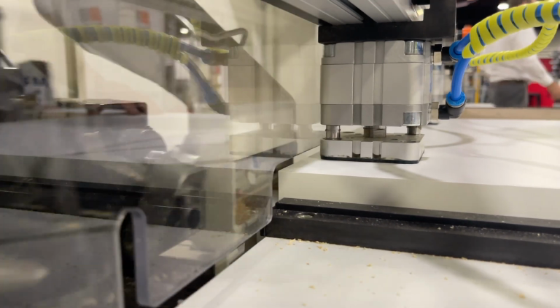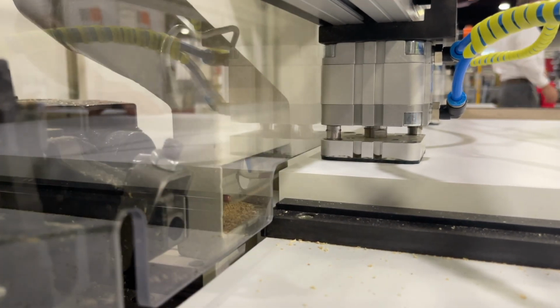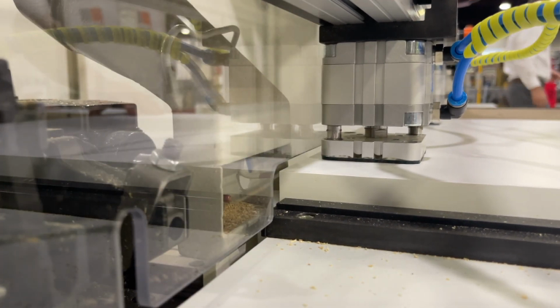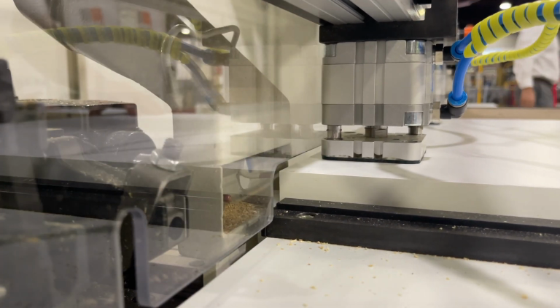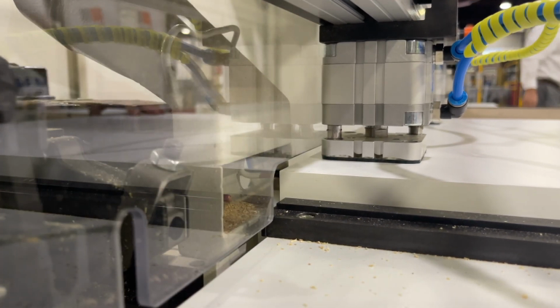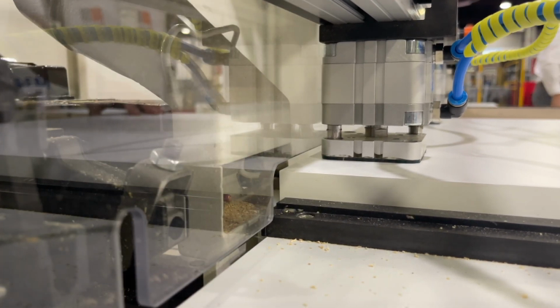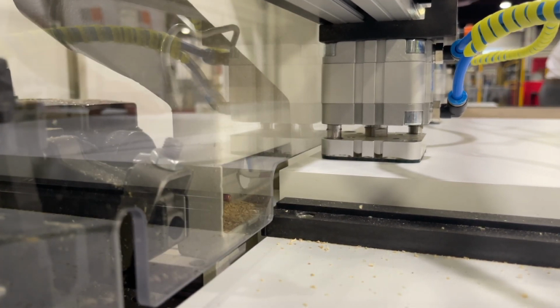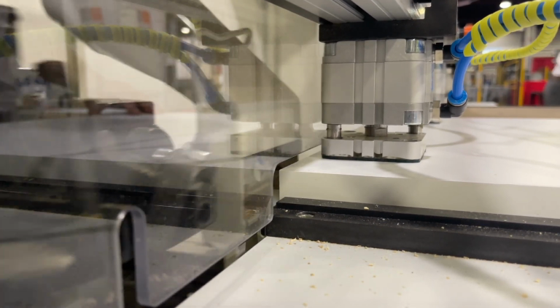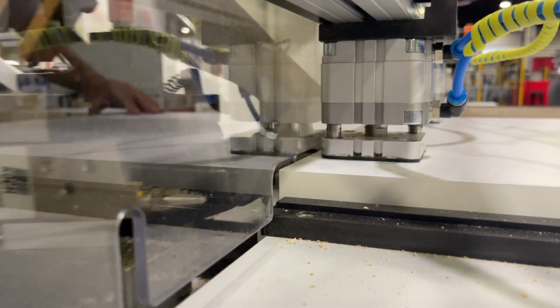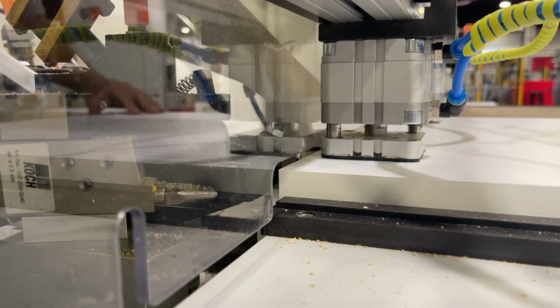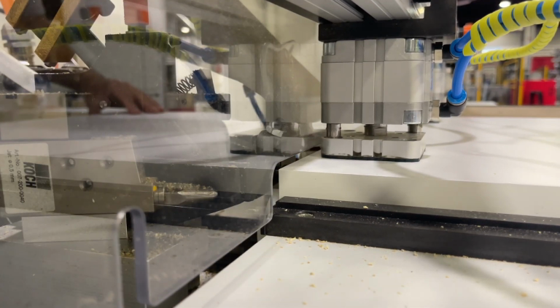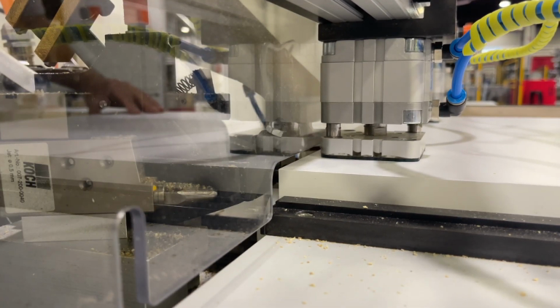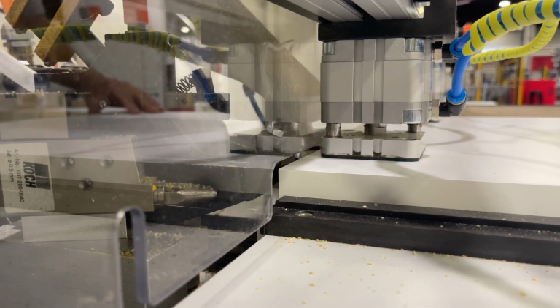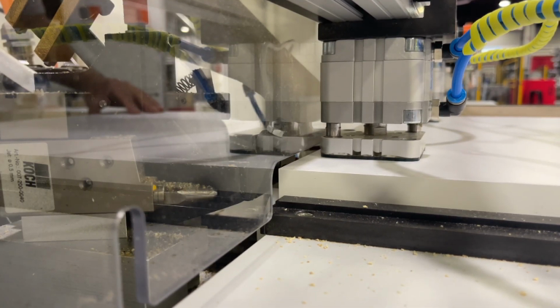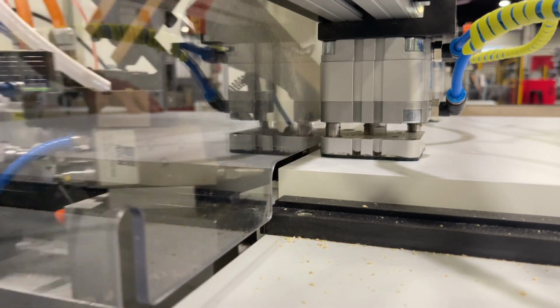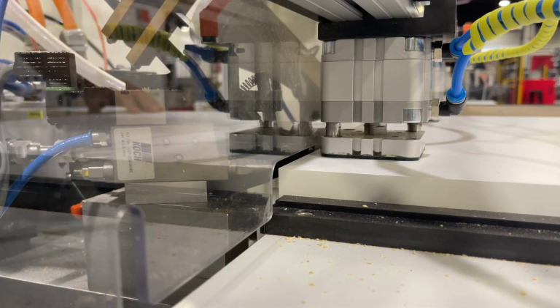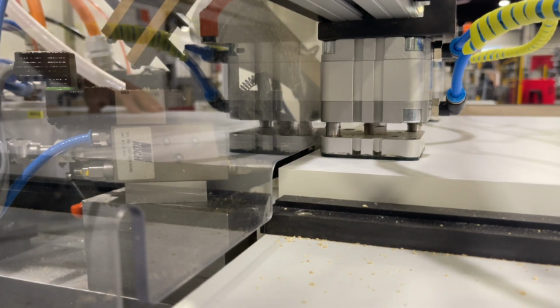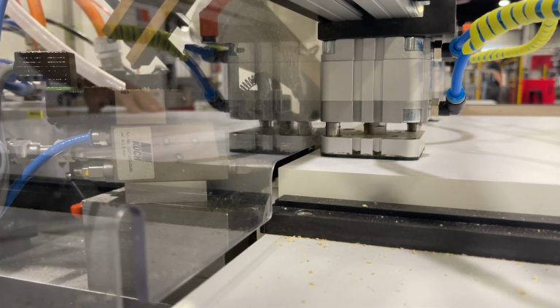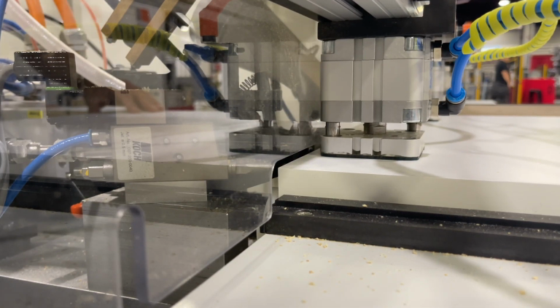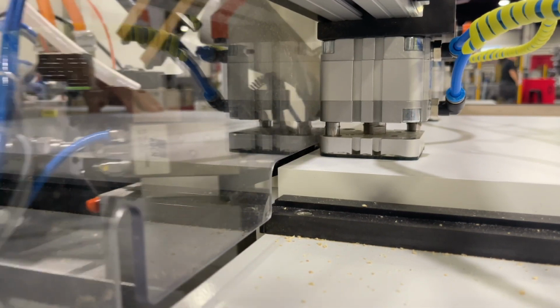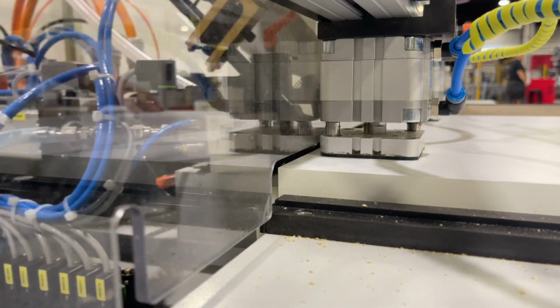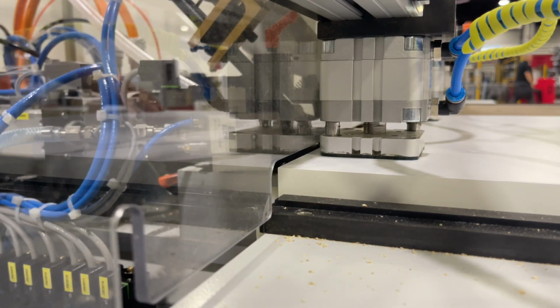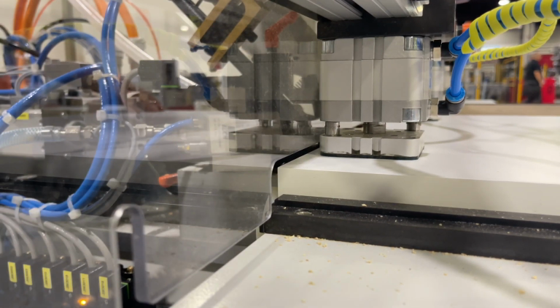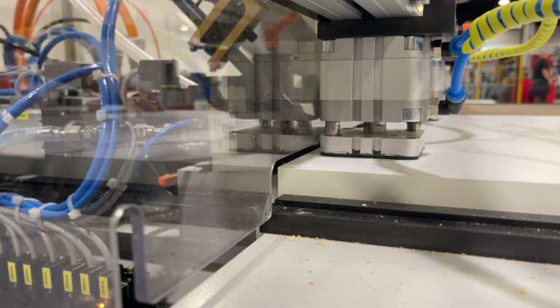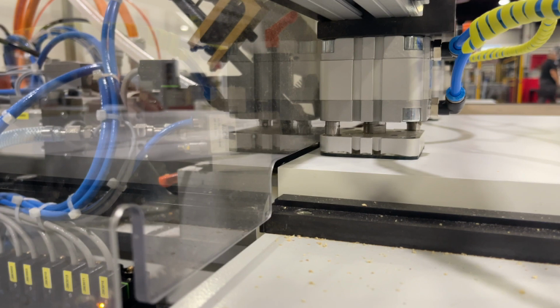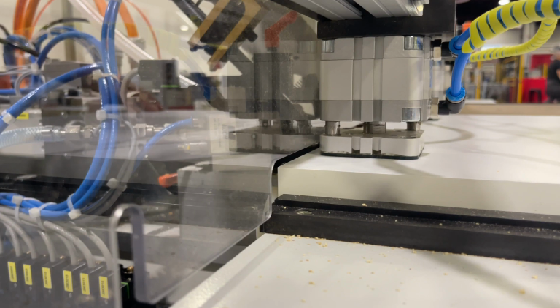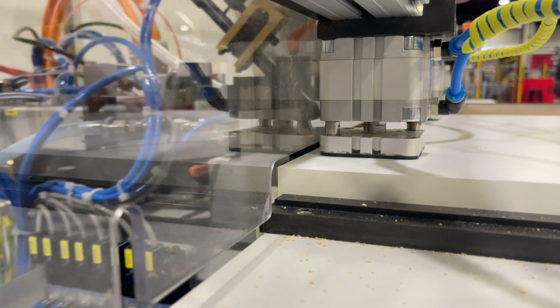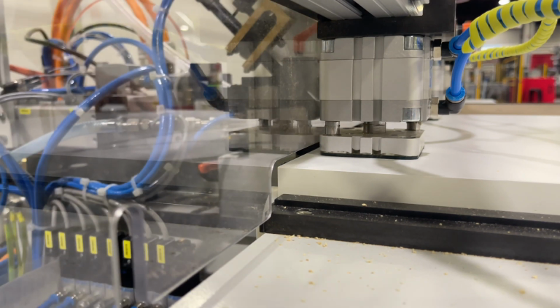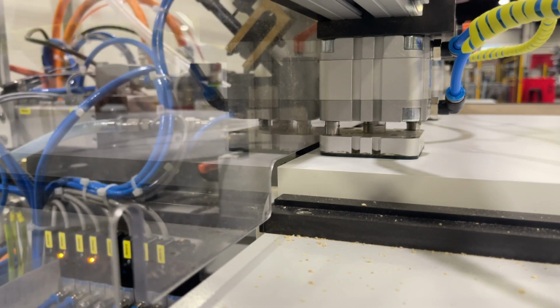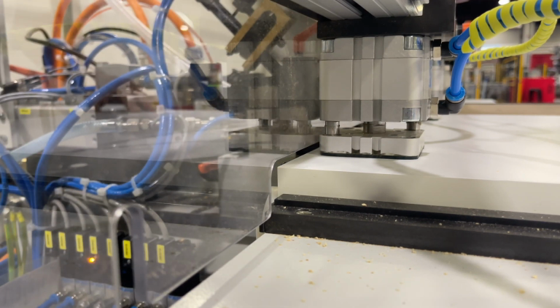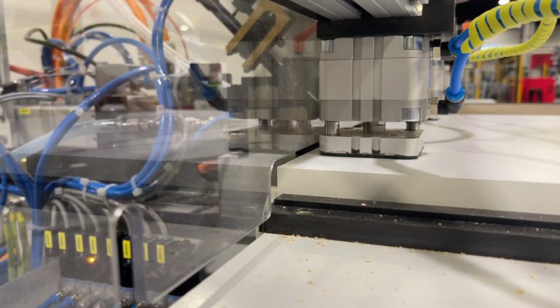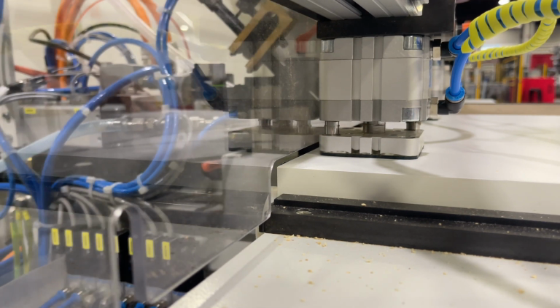Reference stops ensure accurate positioning, and adjustable clamps secure the workpiece in place.